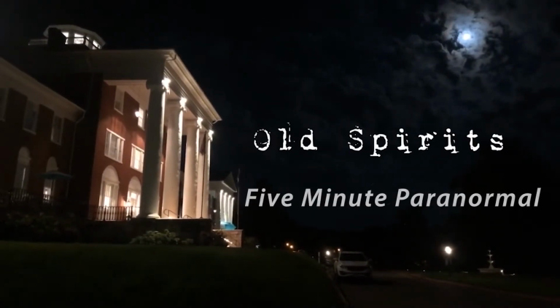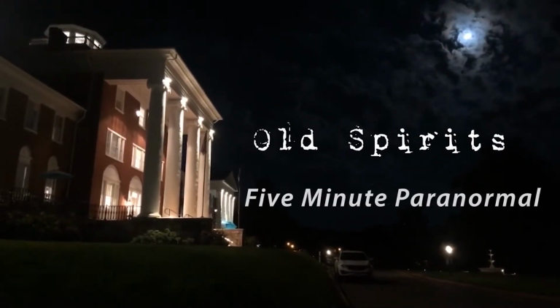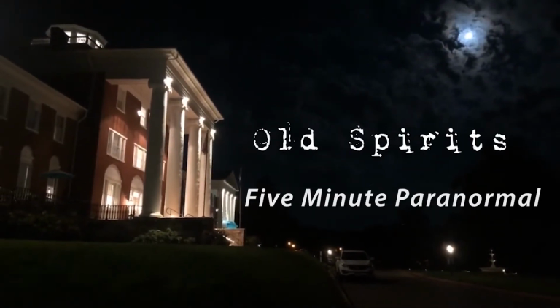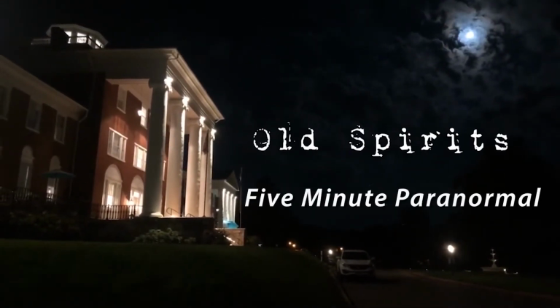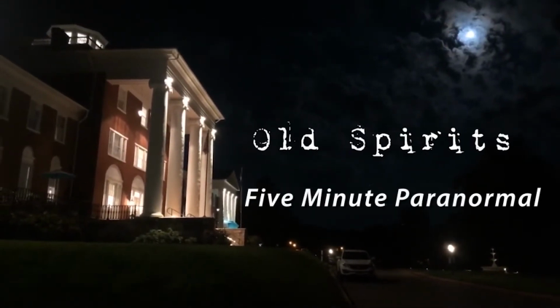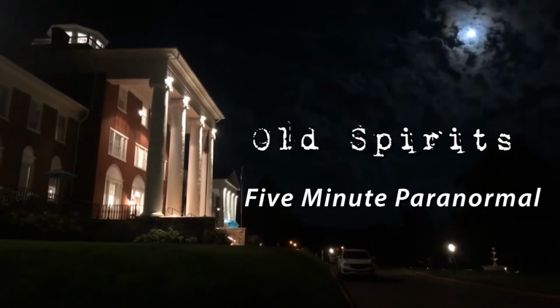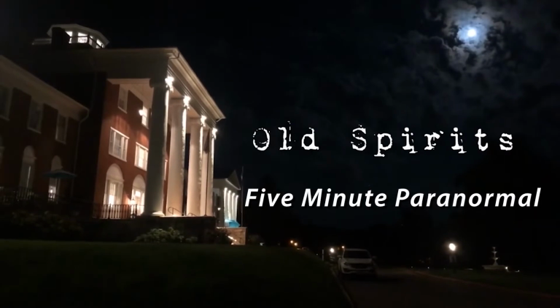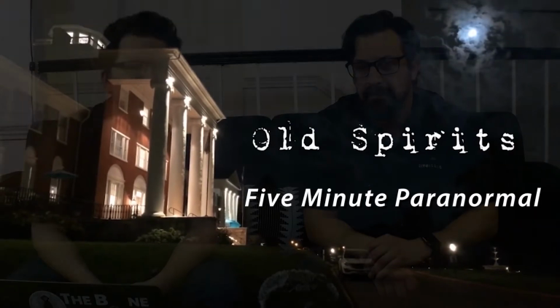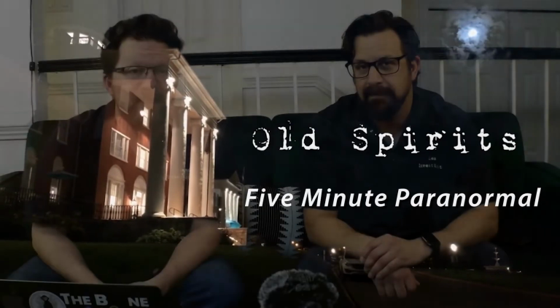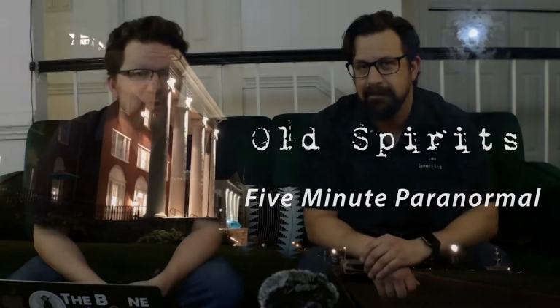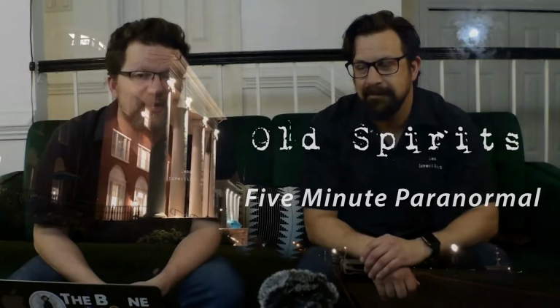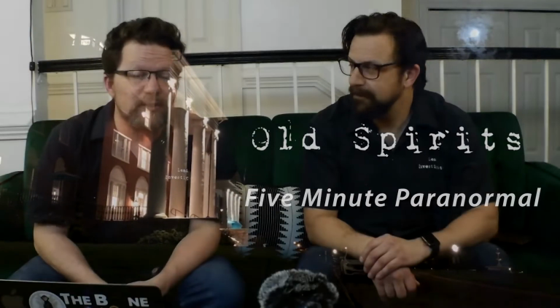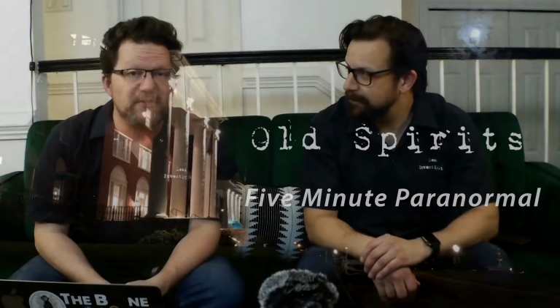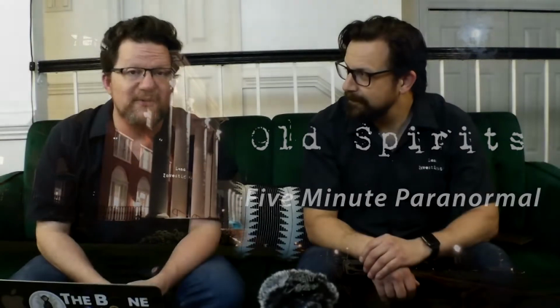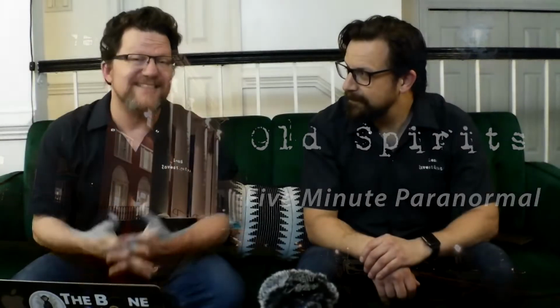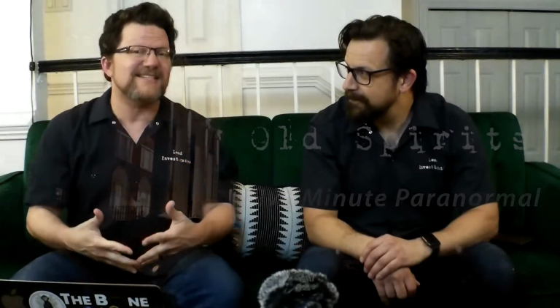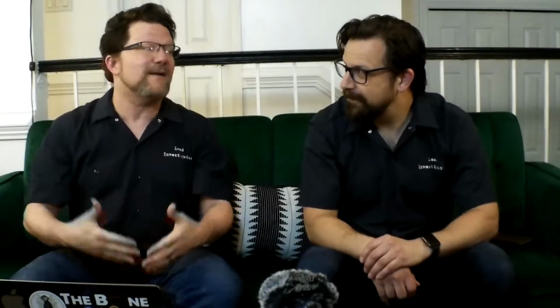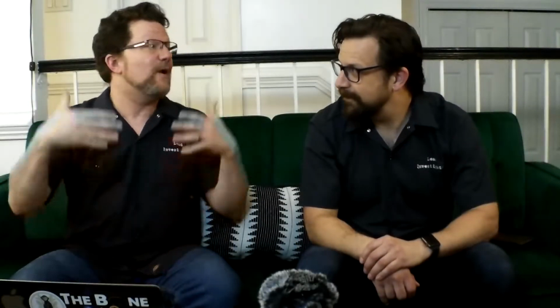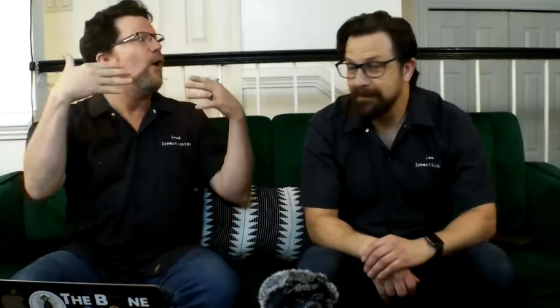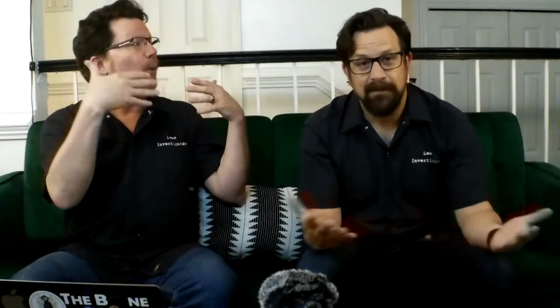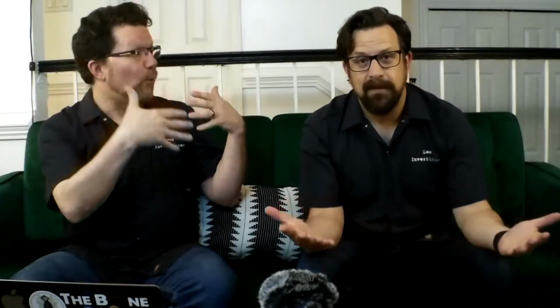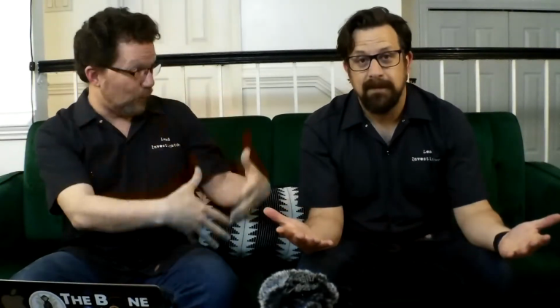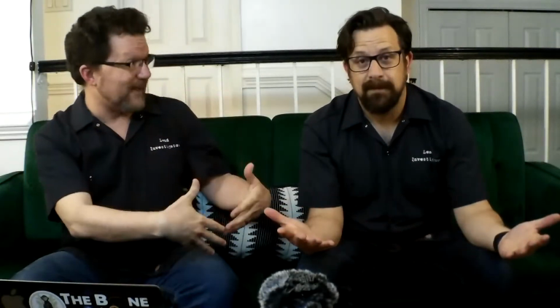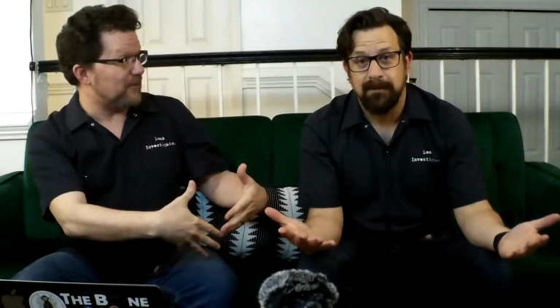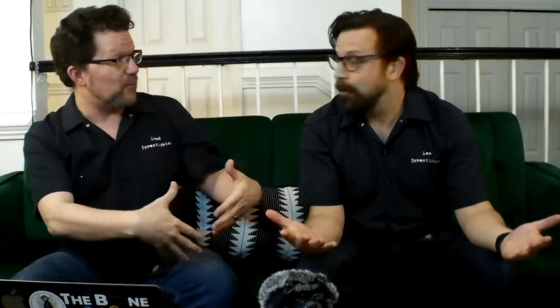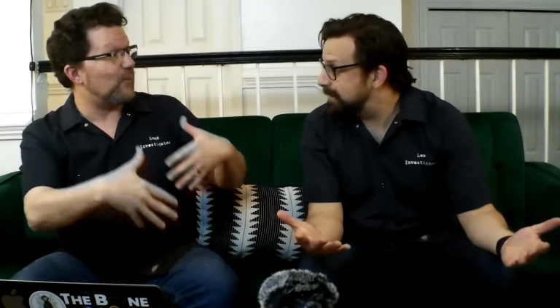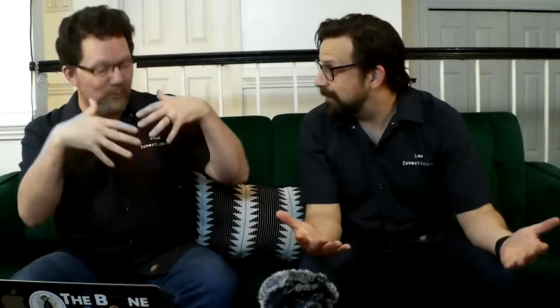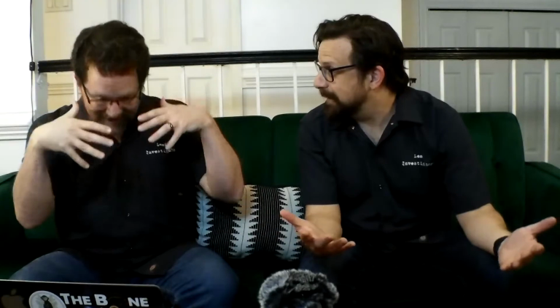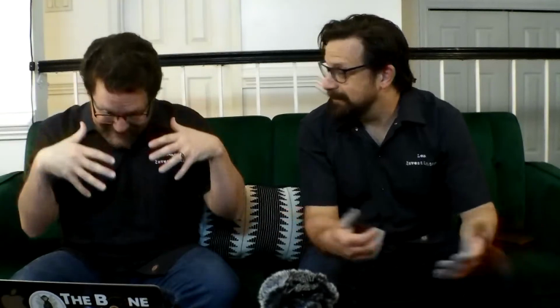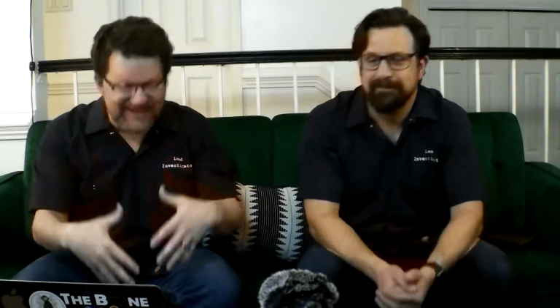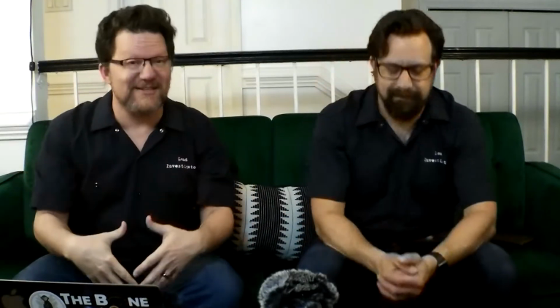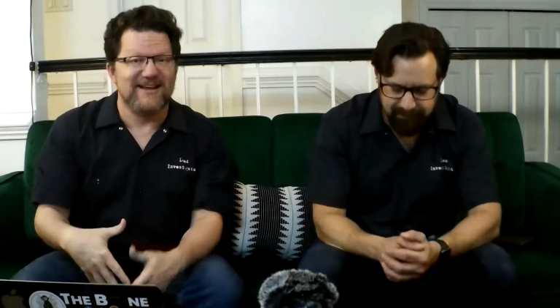Hey everybody, it's another 5 Minute Paranormal here at Old Spirits, and this time we're in it together.